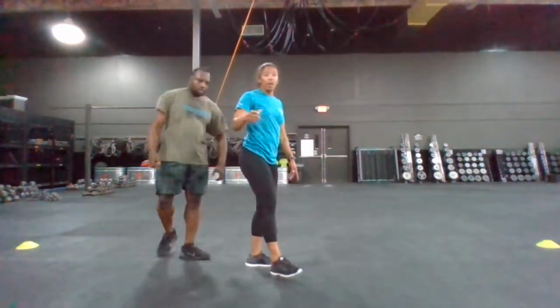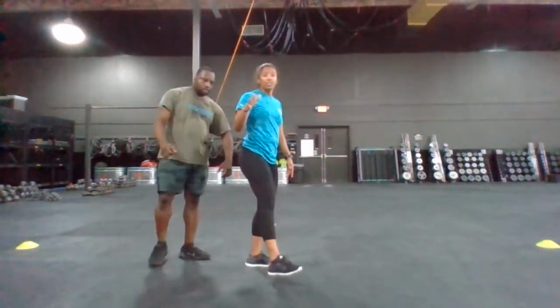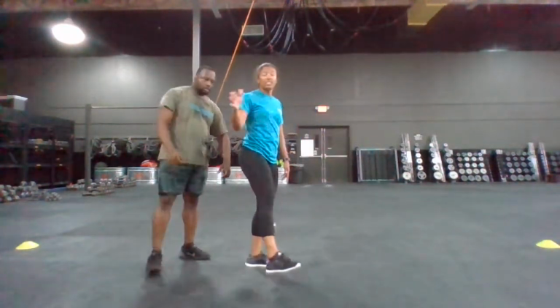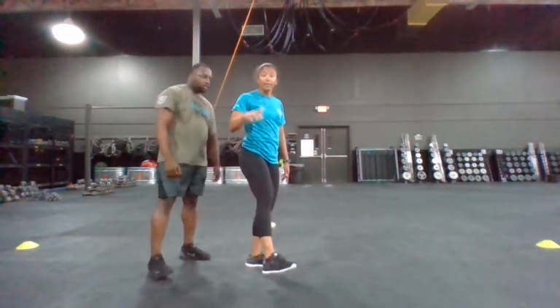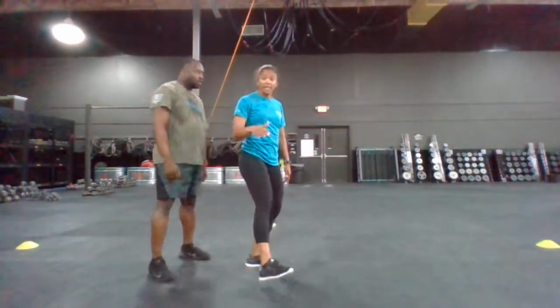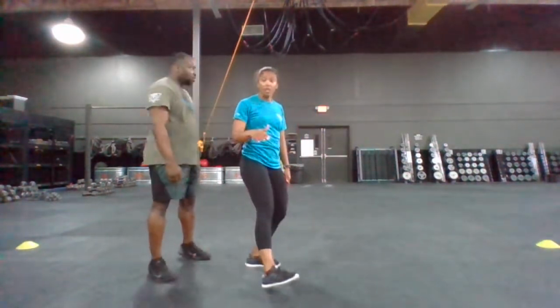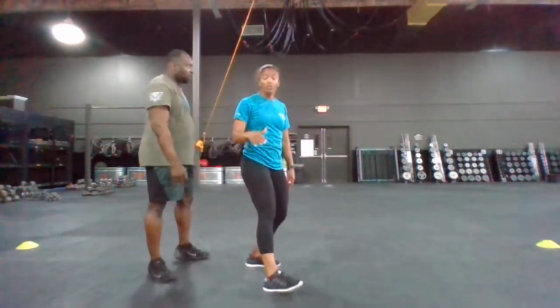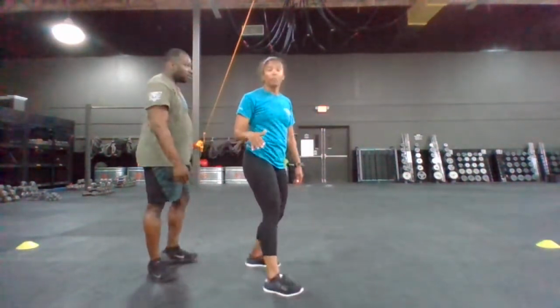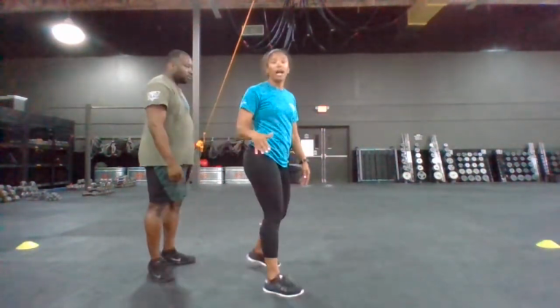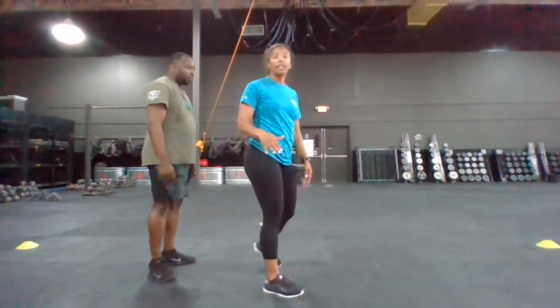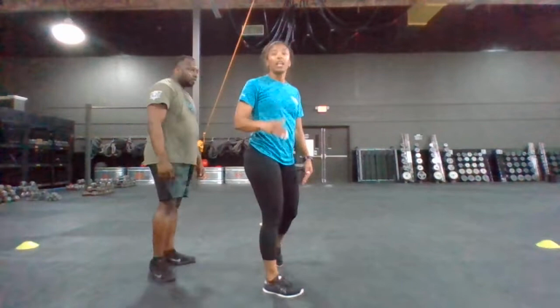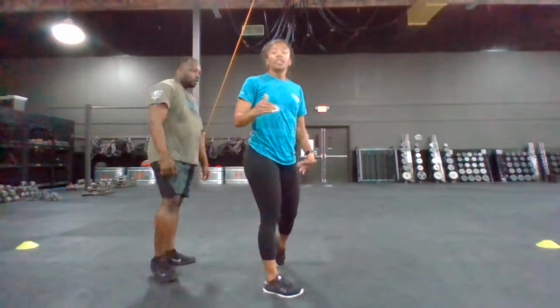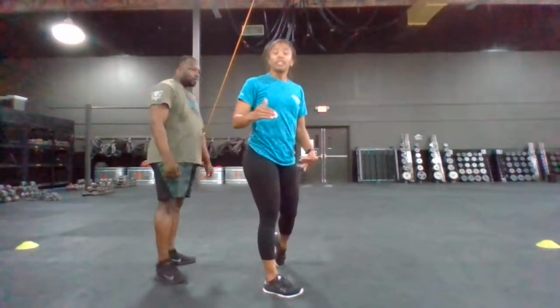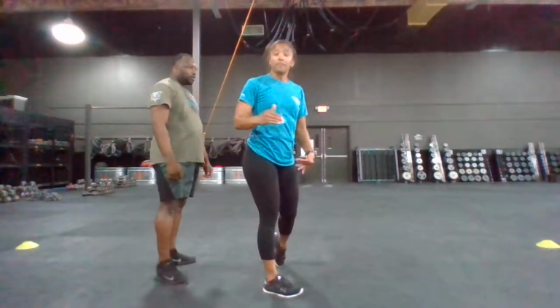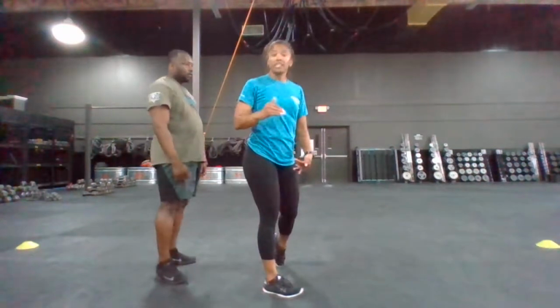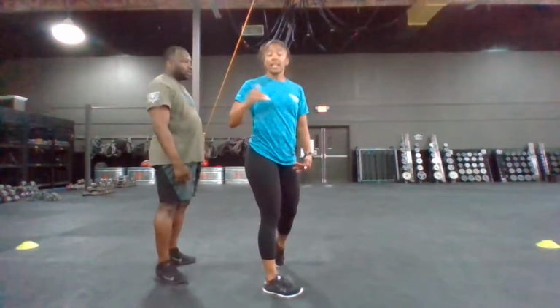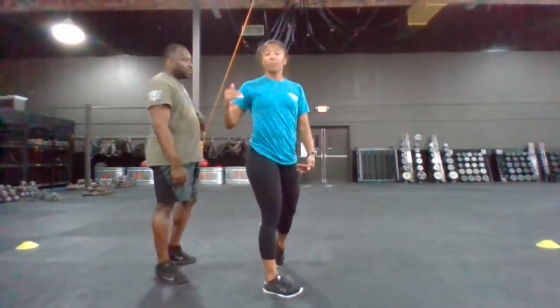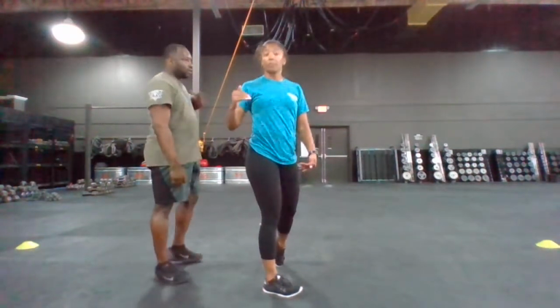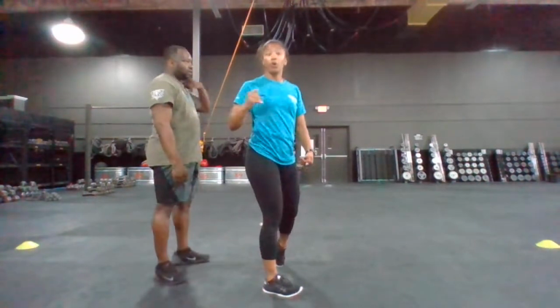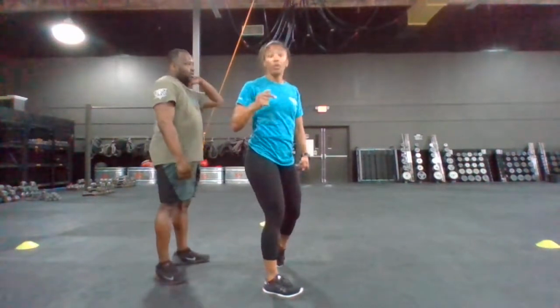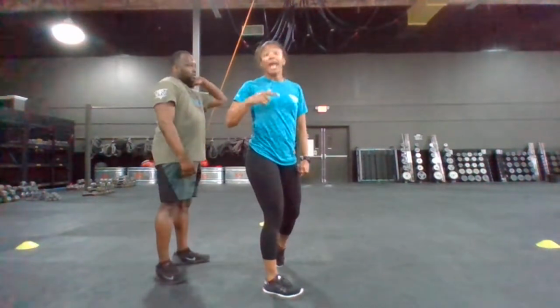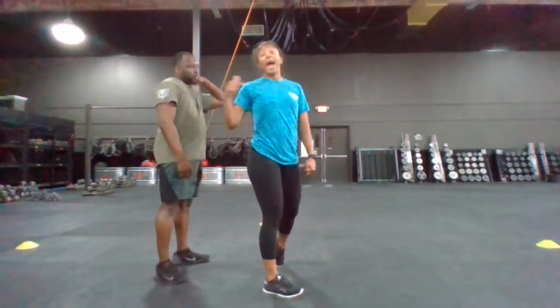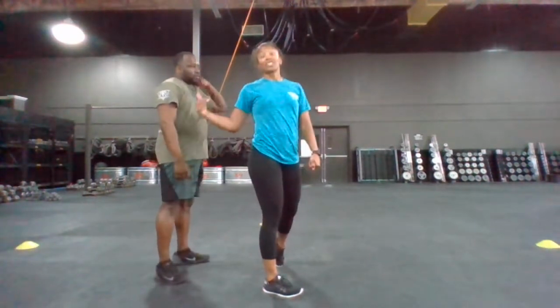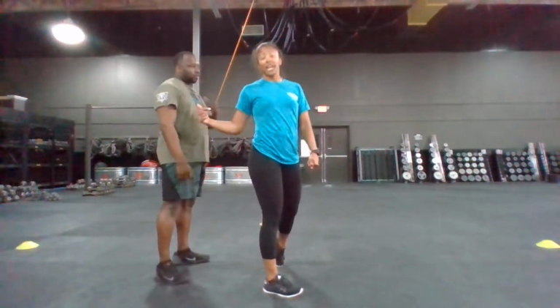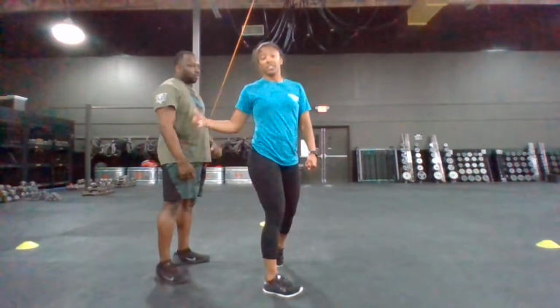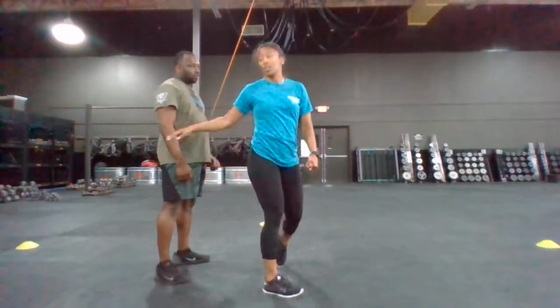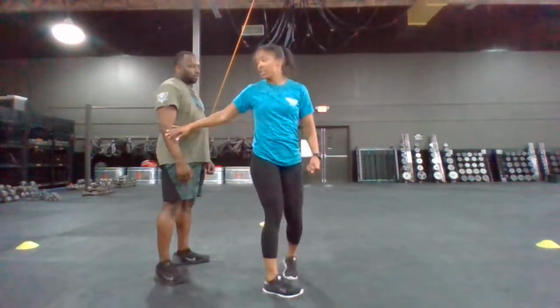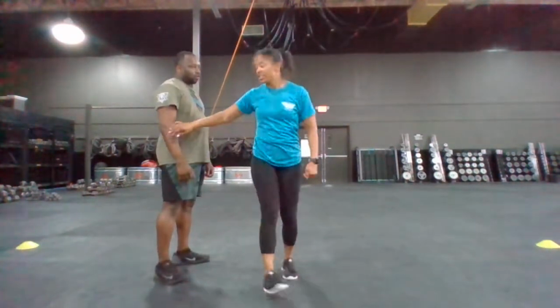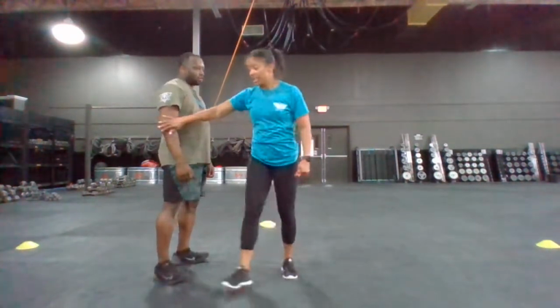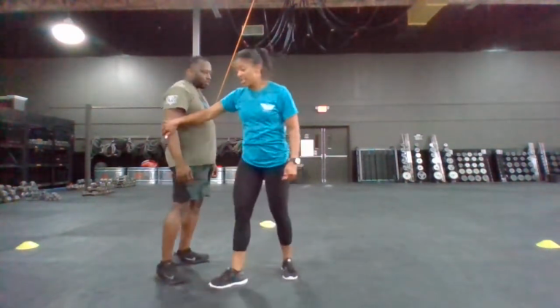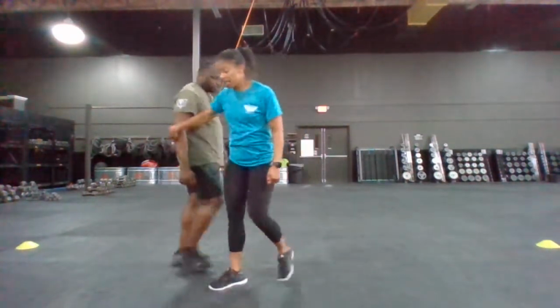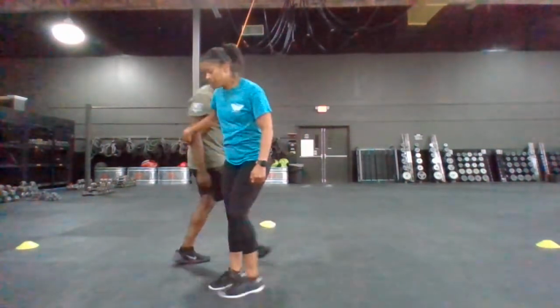Now, same thing goes from behind. The difference is that I'm being pulled — I actually have to turn into that attacker.